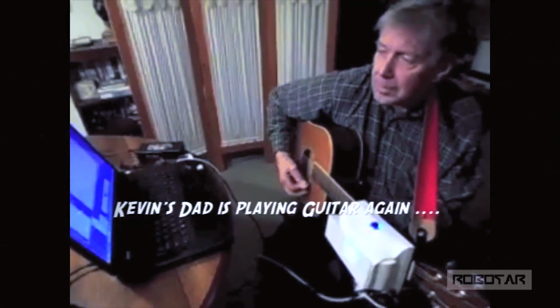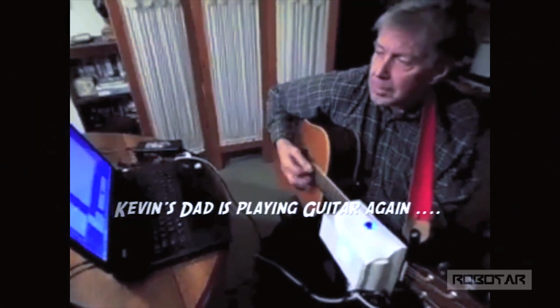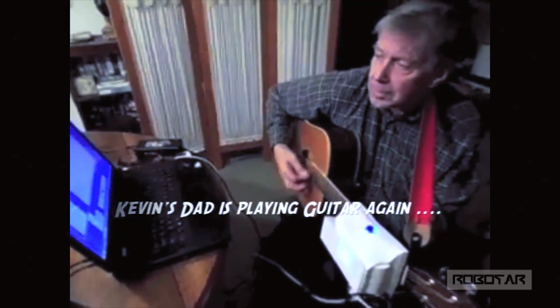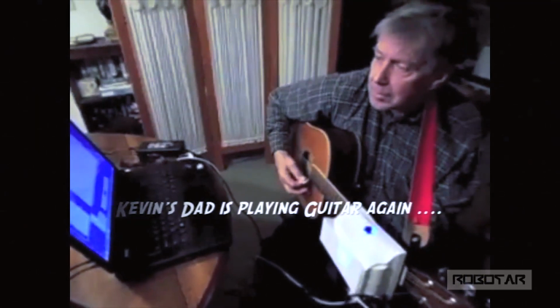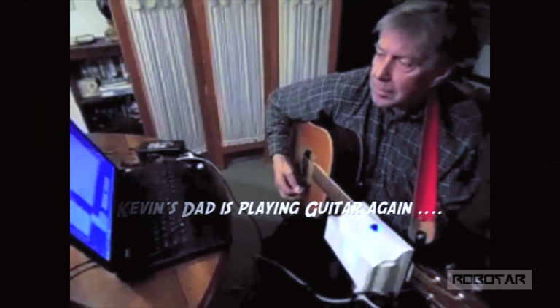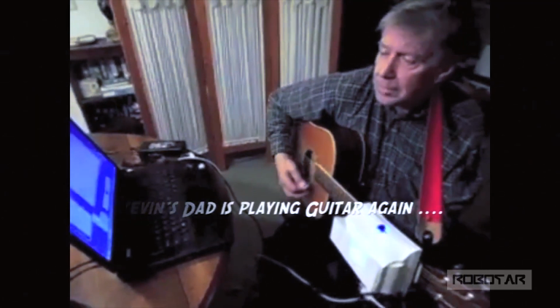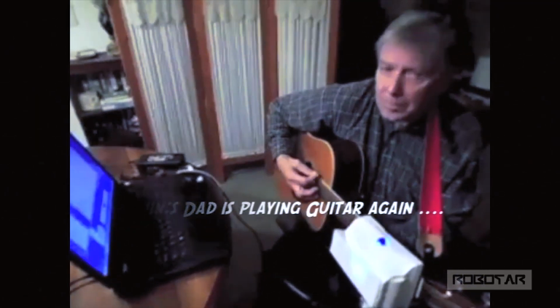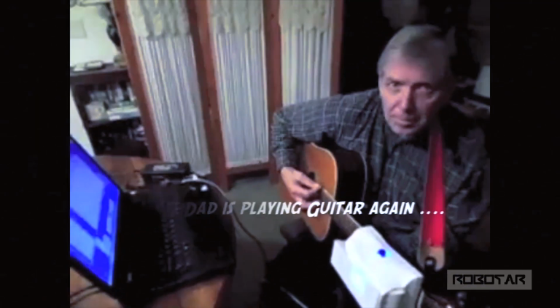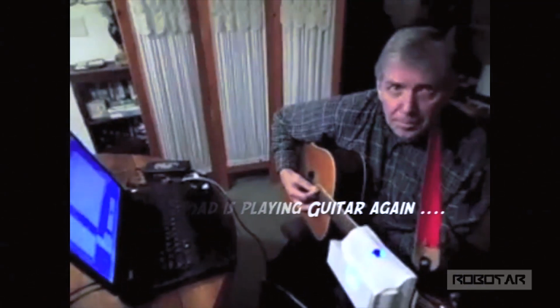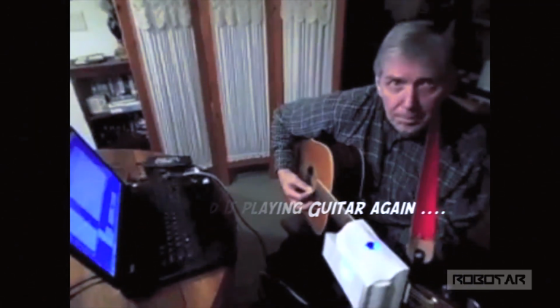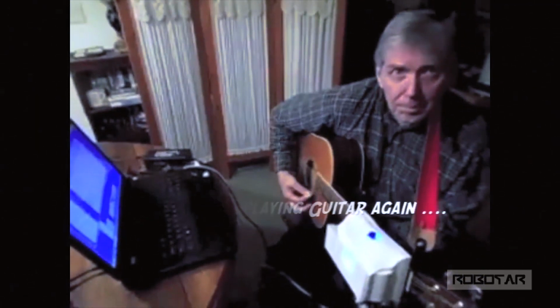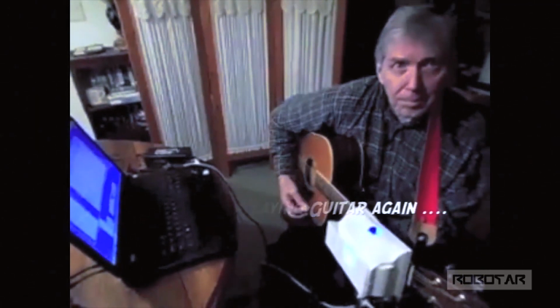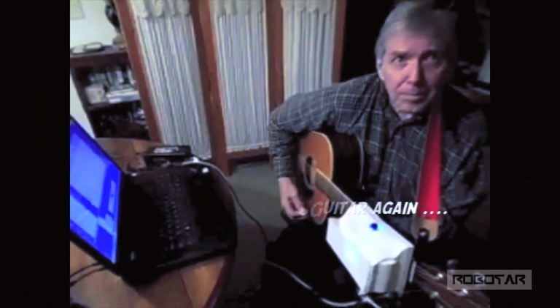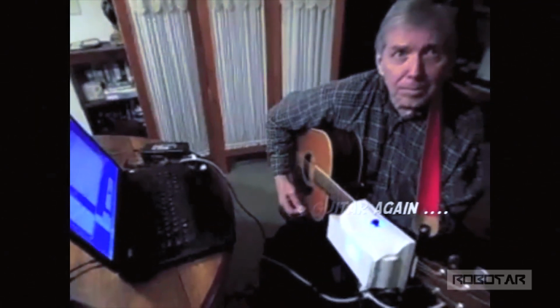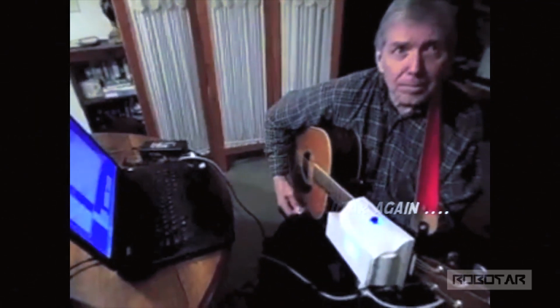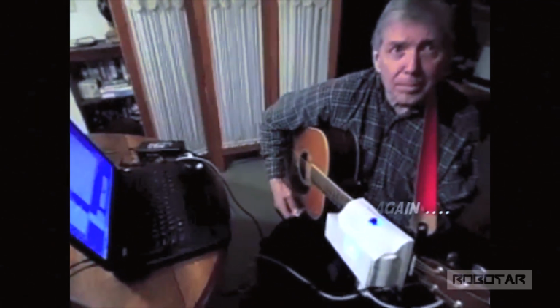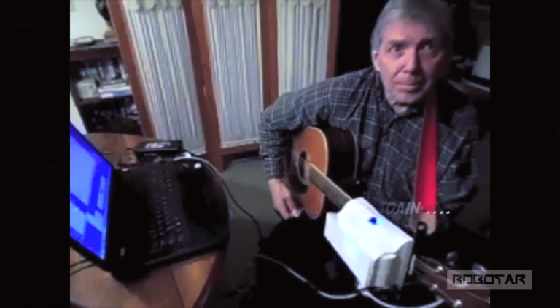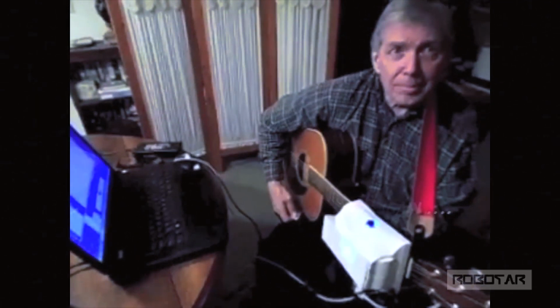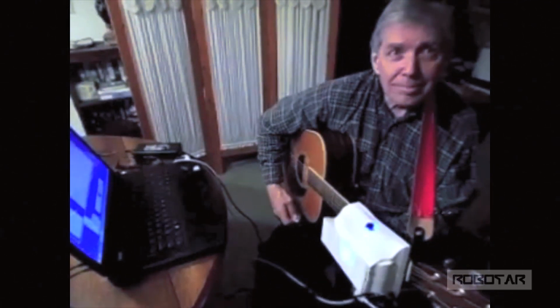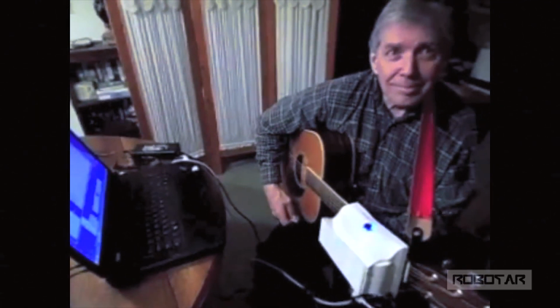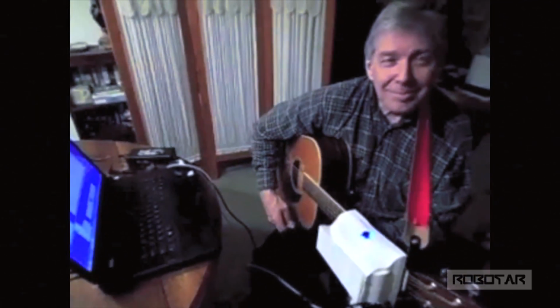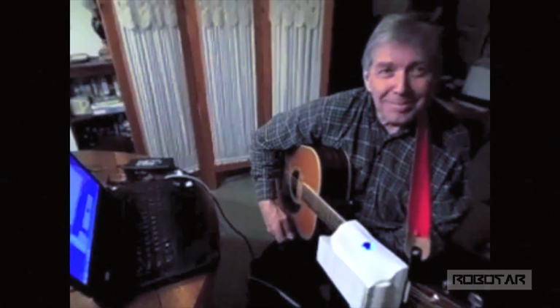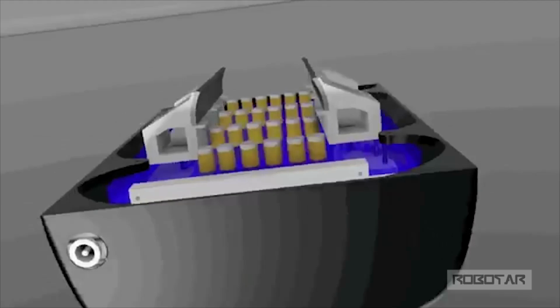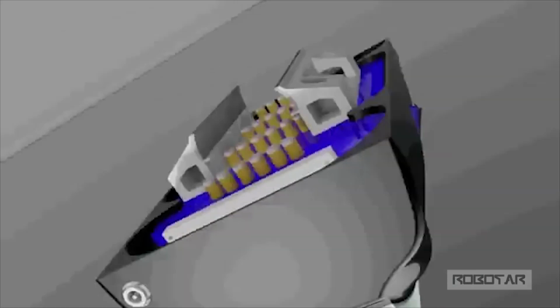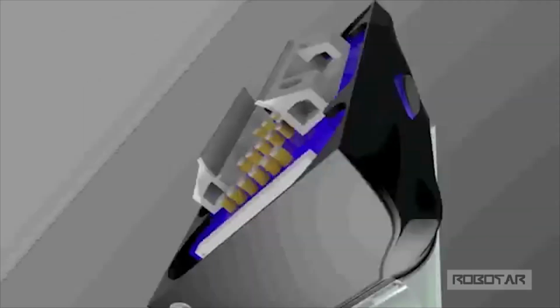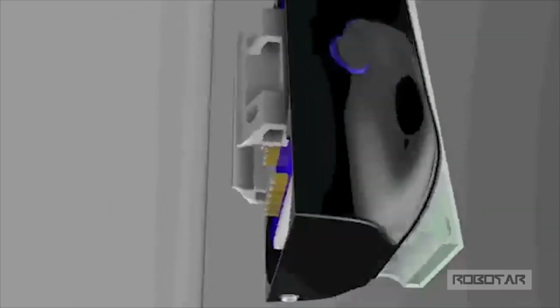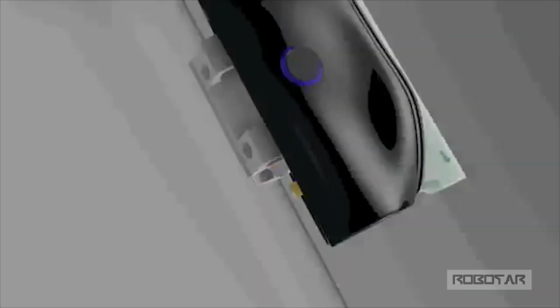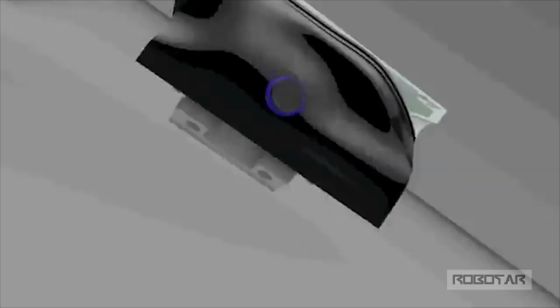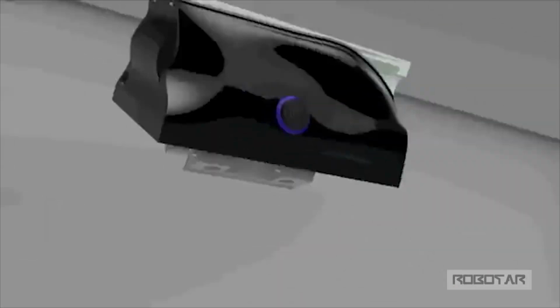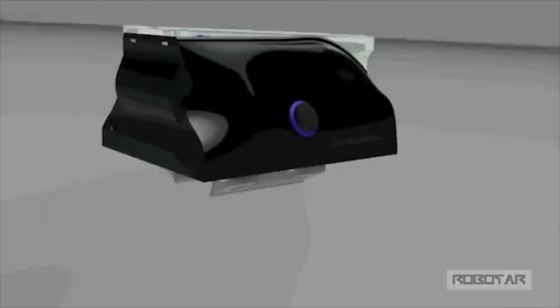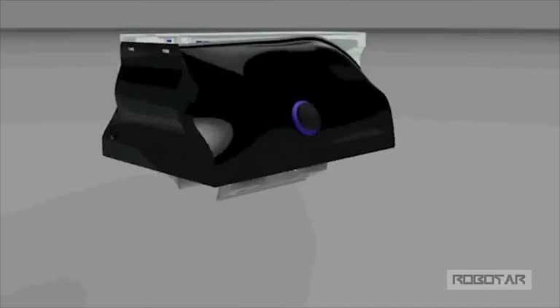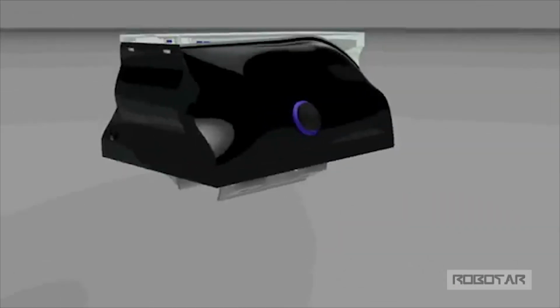Now he's been playing for the last six months after giving him one of the prototype versions. I've been working on it for about three years.